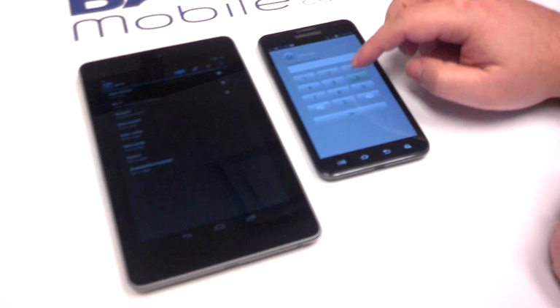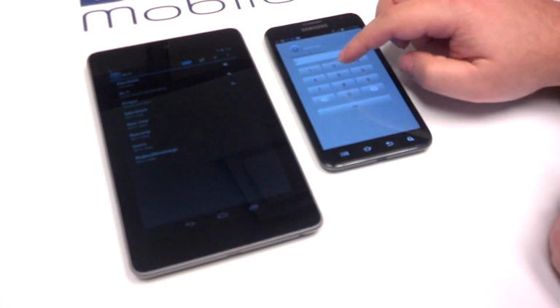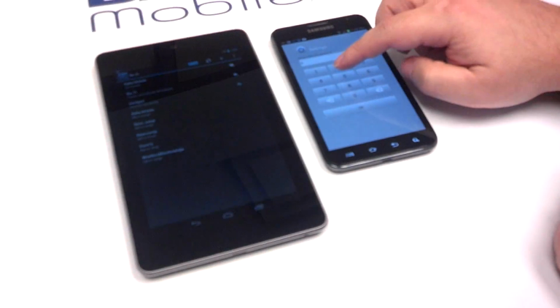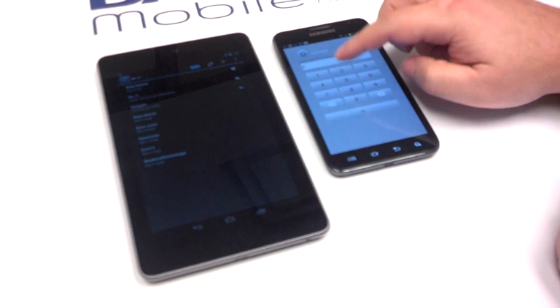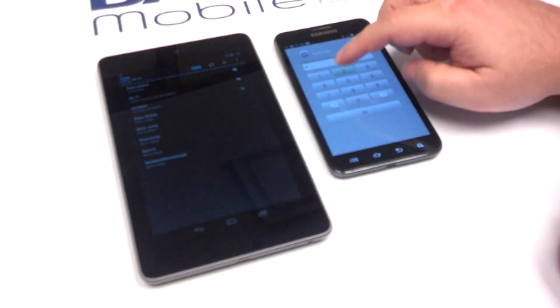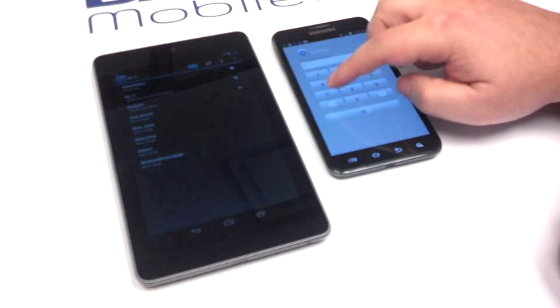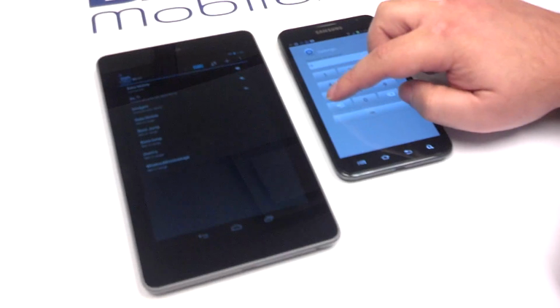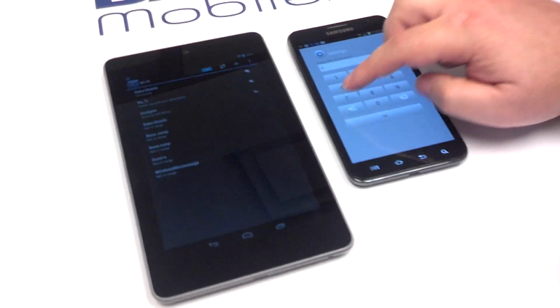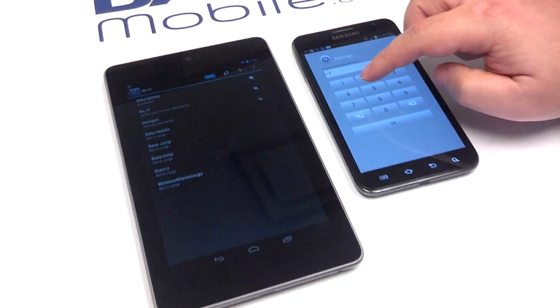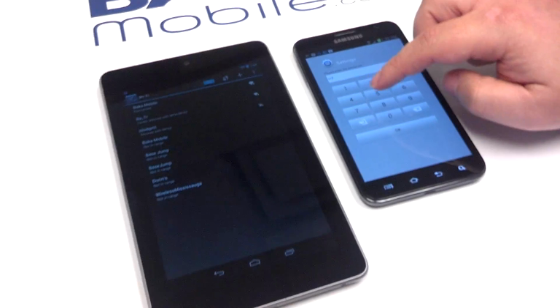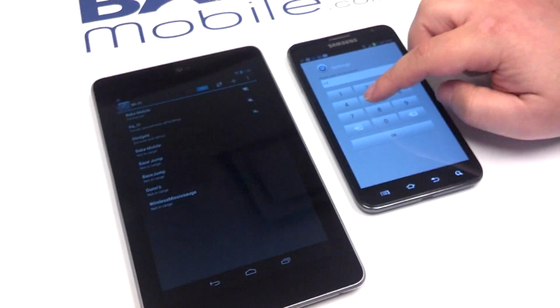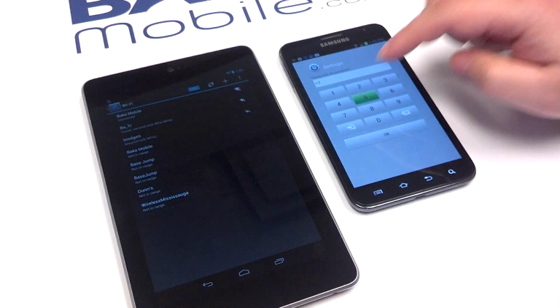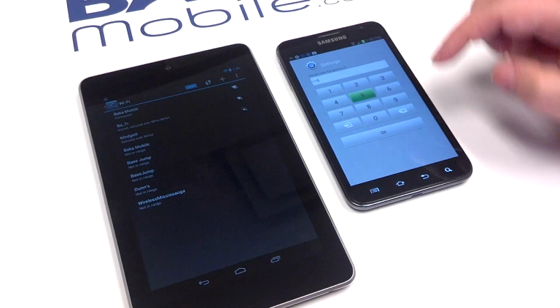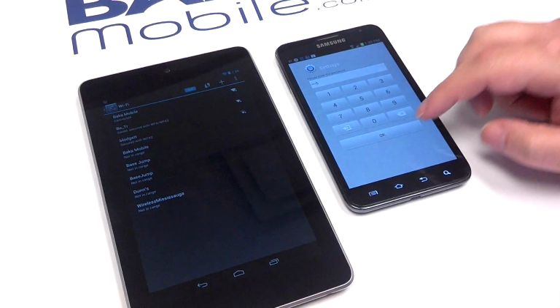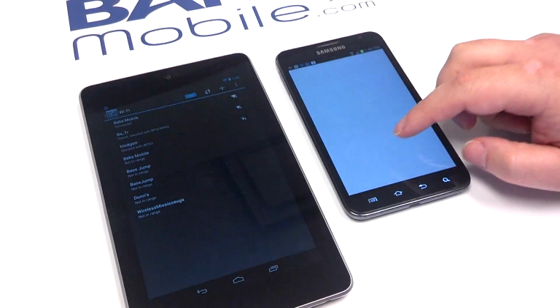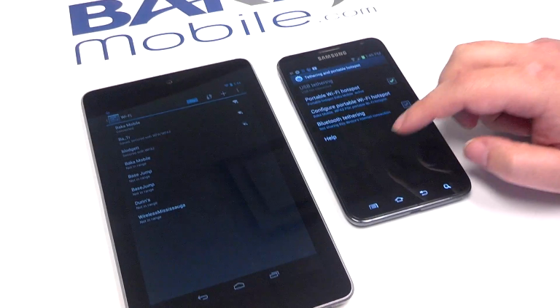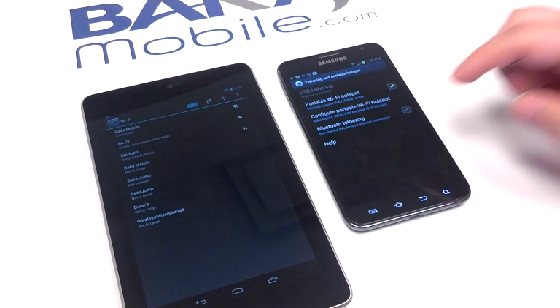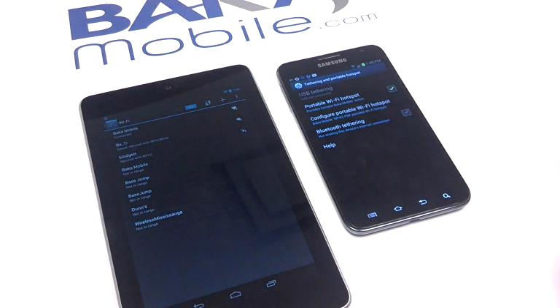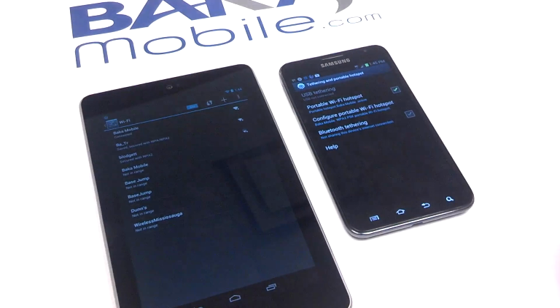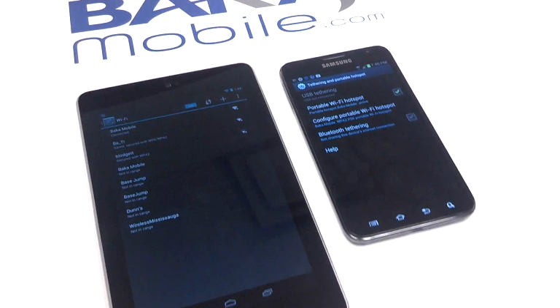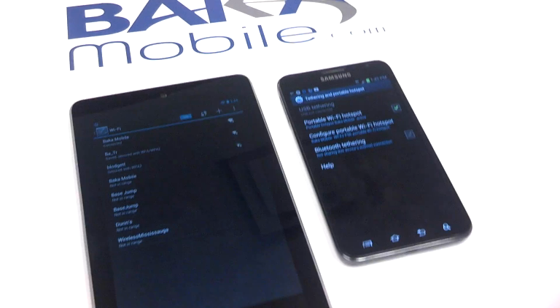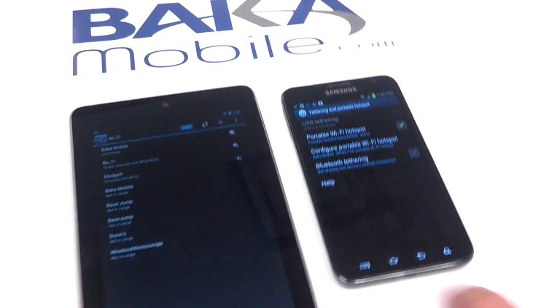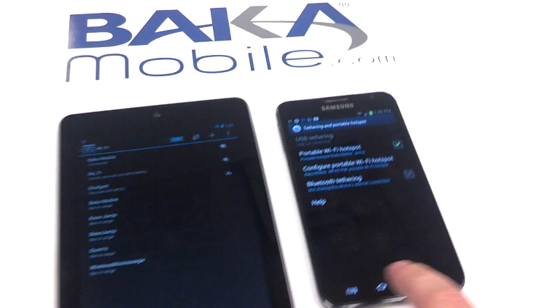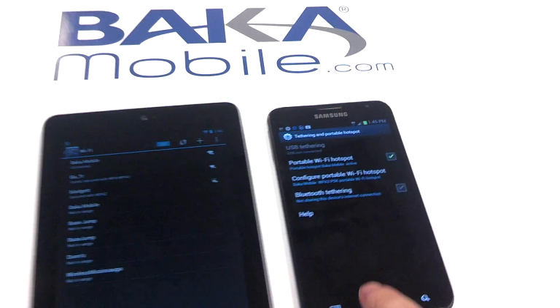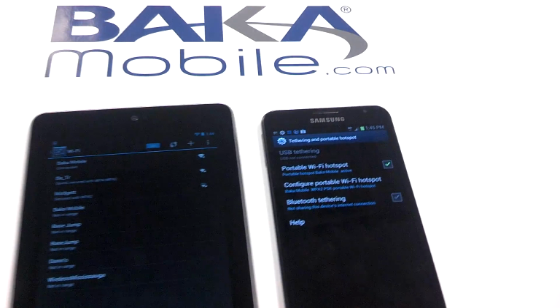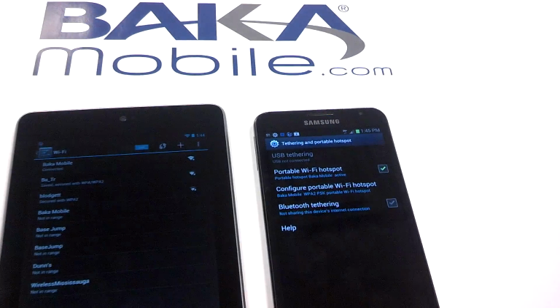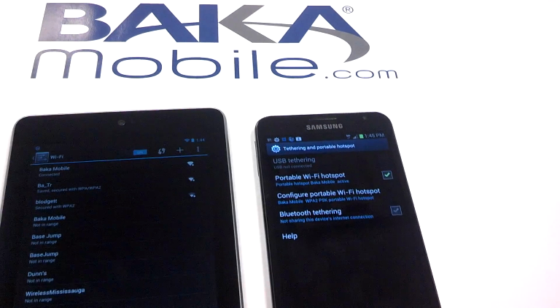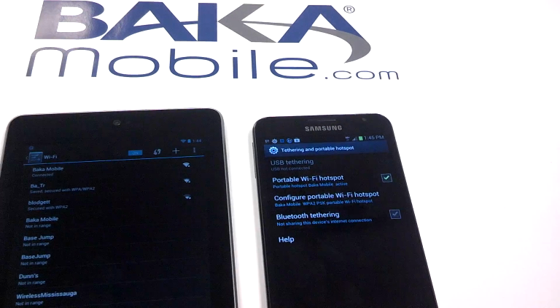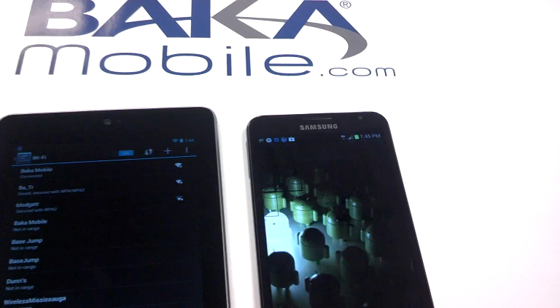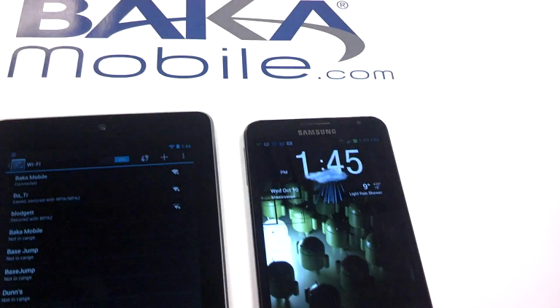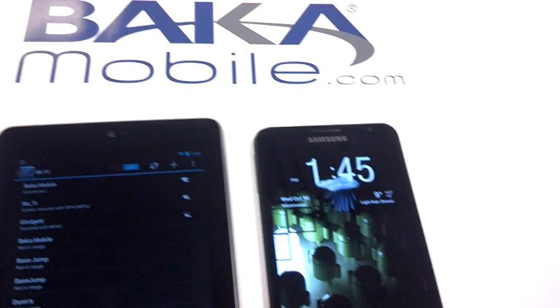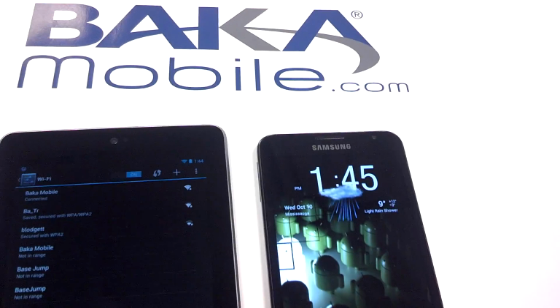And that's how you set up a portable hotspot. Great way to surf the web, get emails, etc.